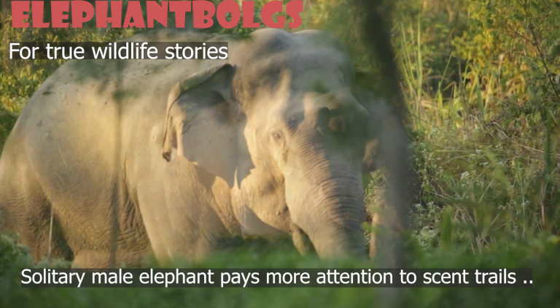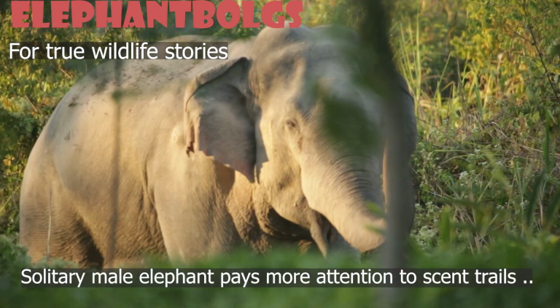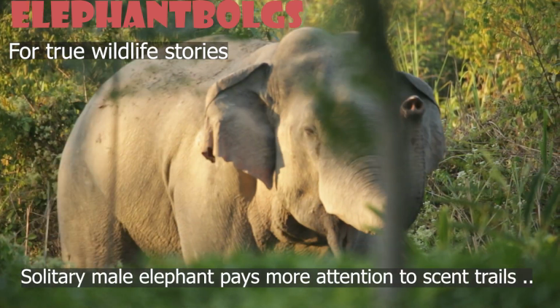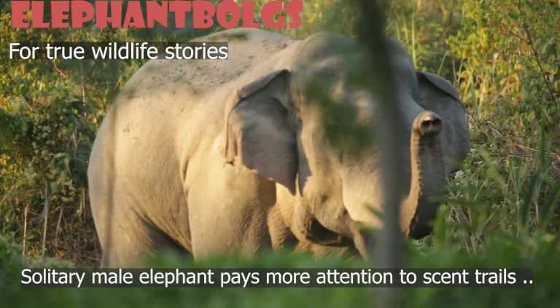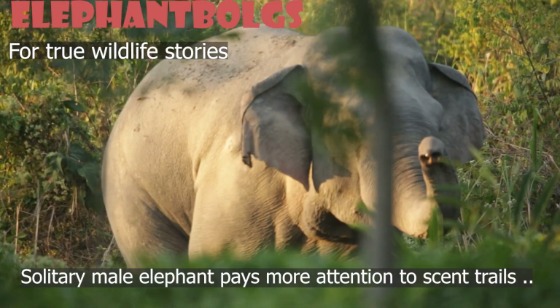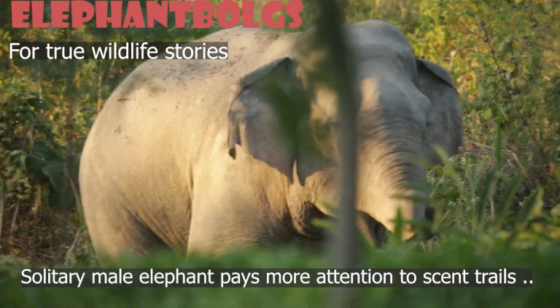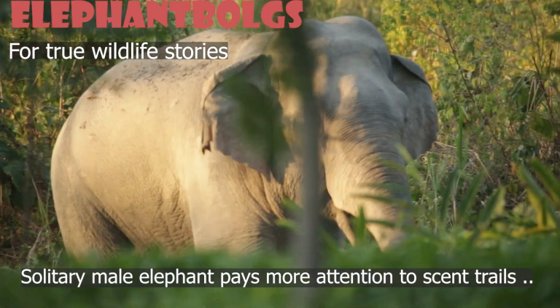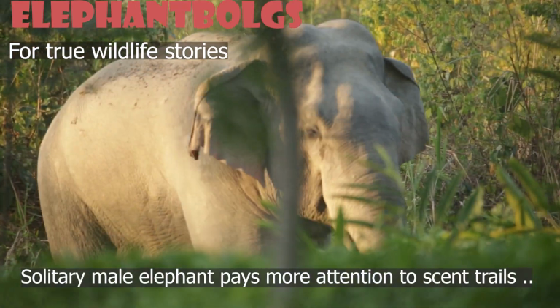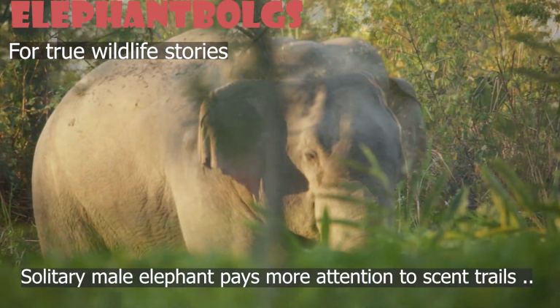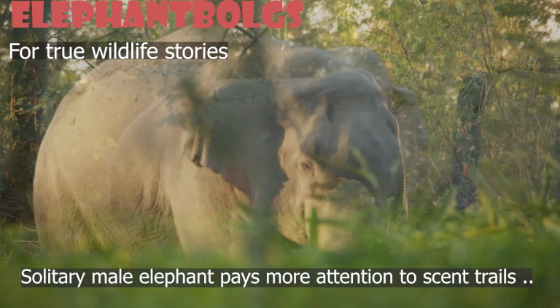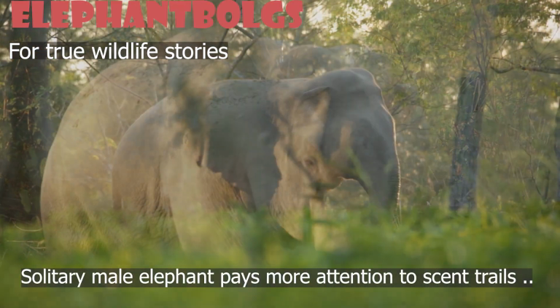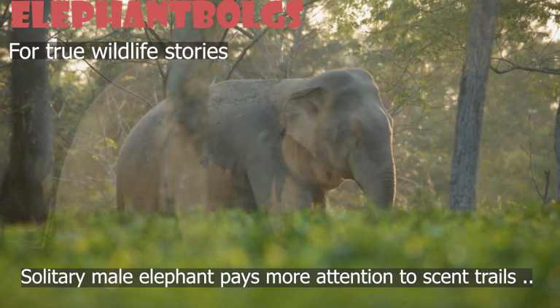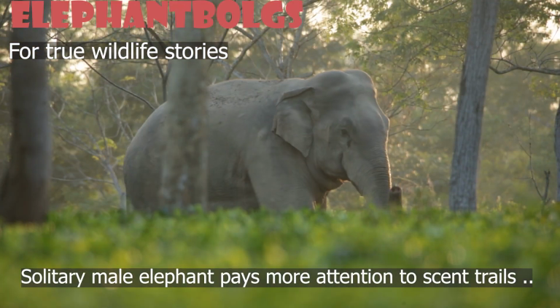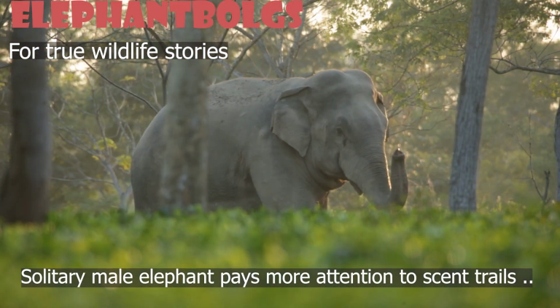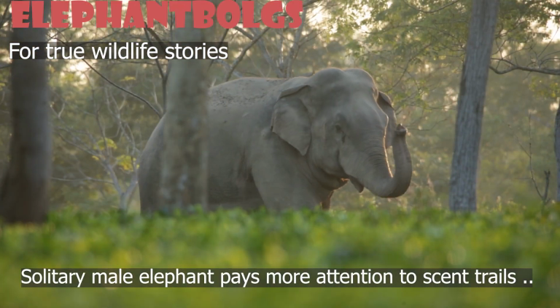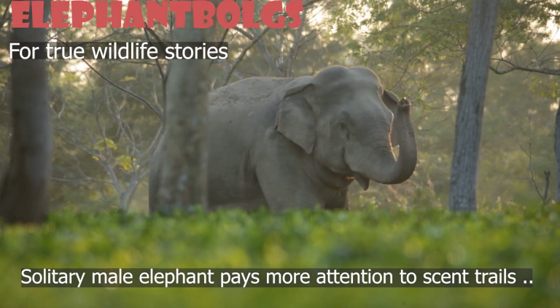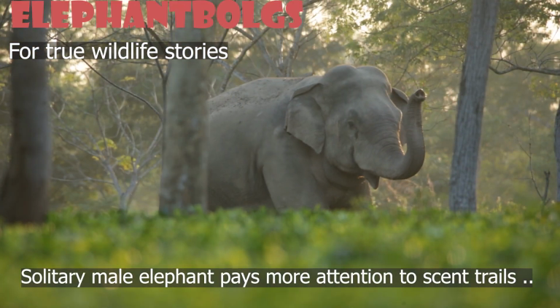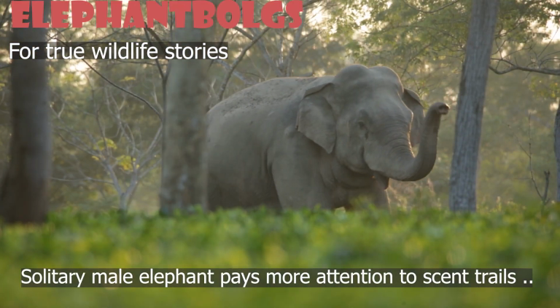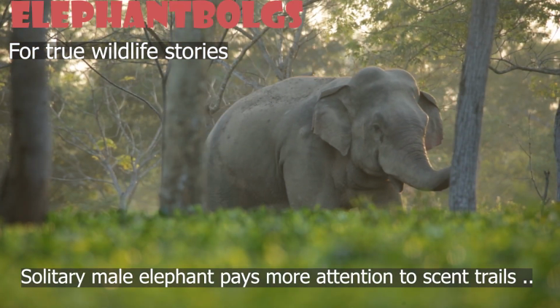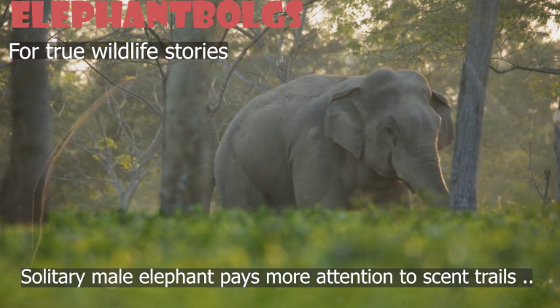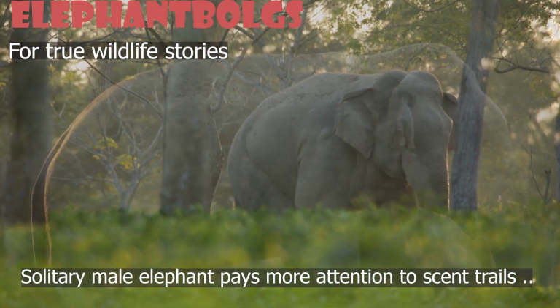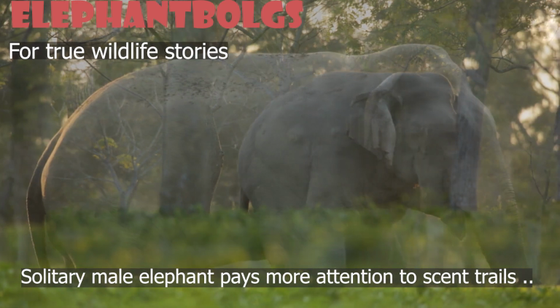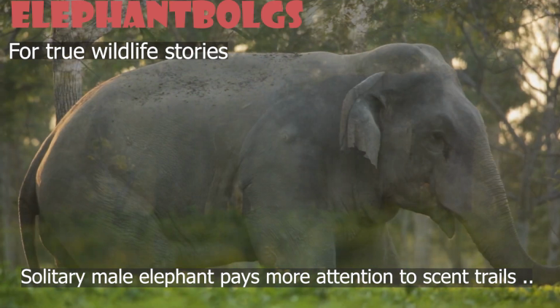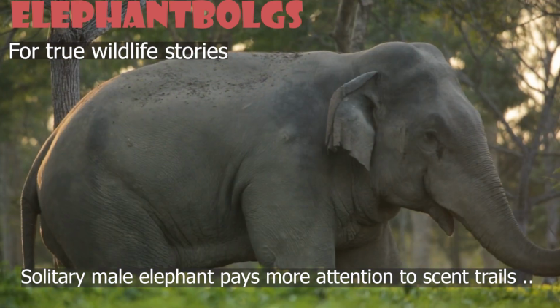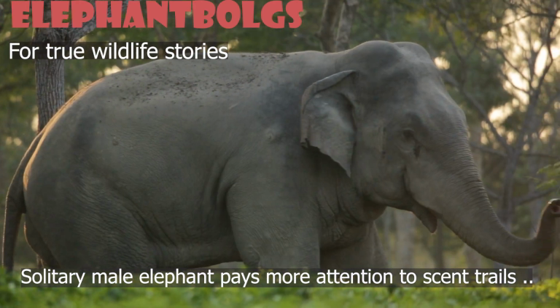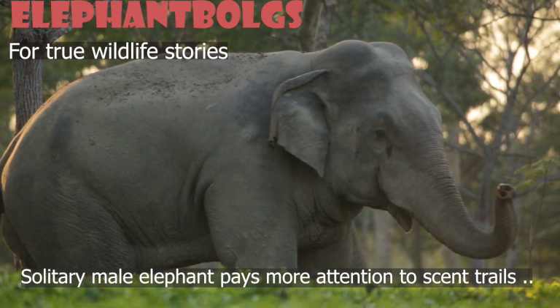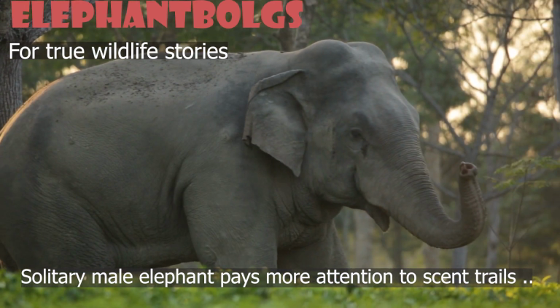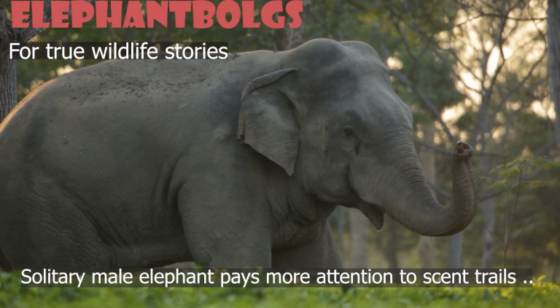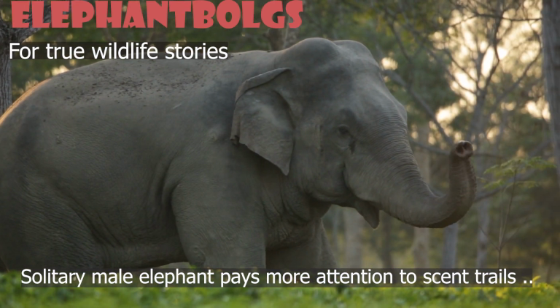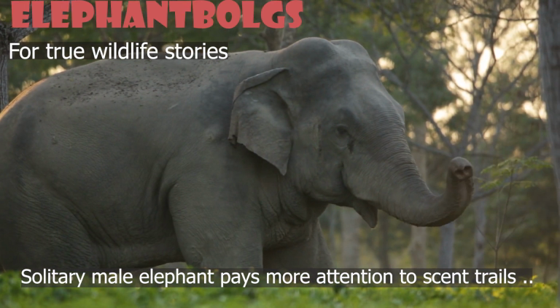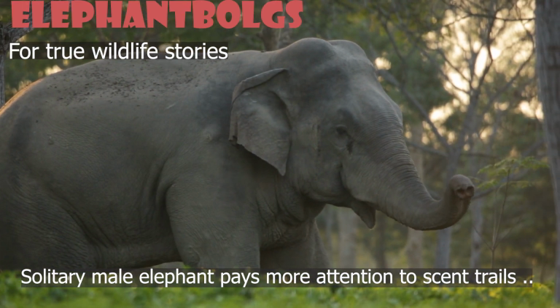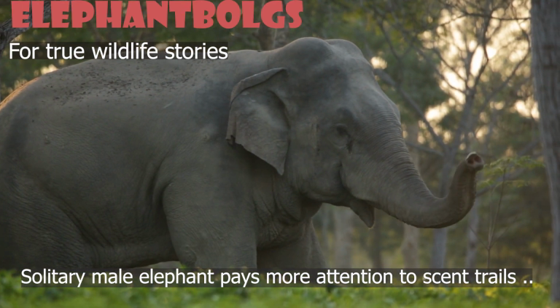It appears that this solitary male elephant pays more attention to scent trails when moving from one place to another.